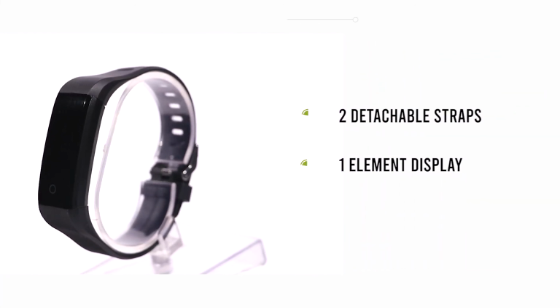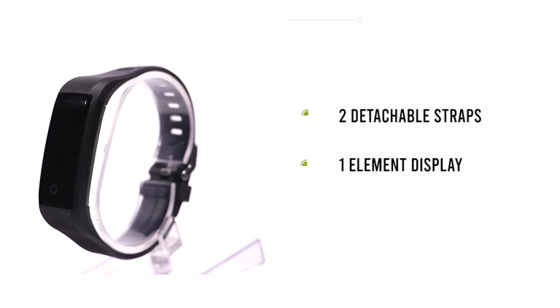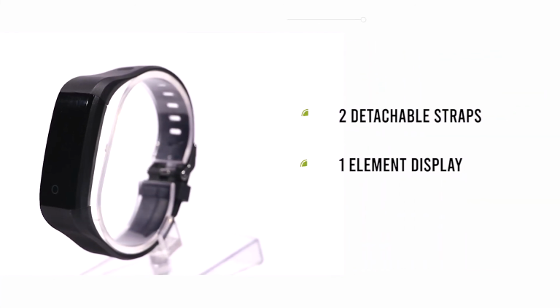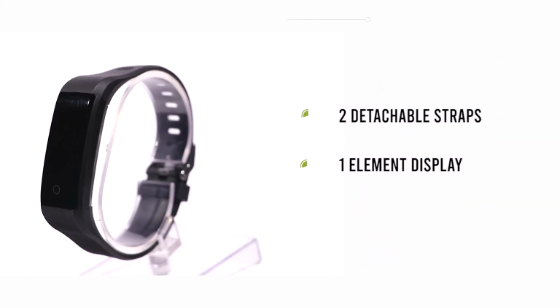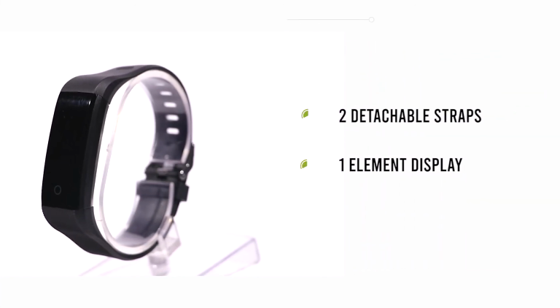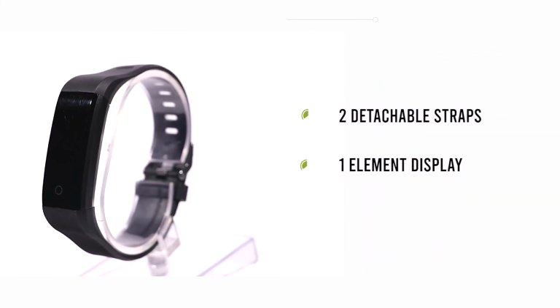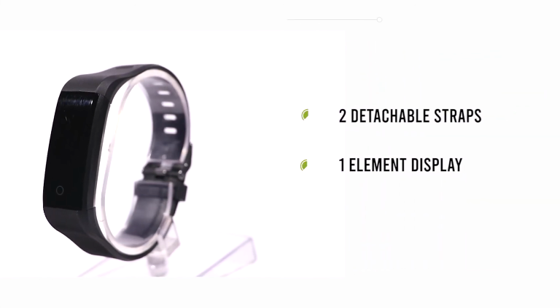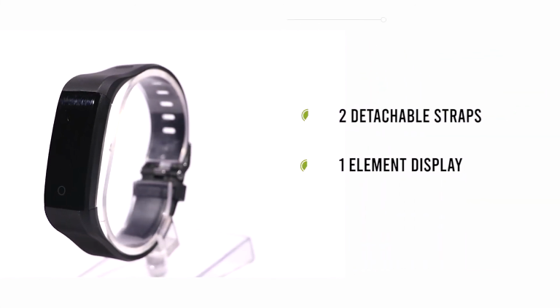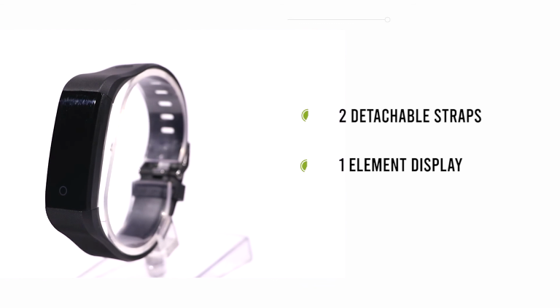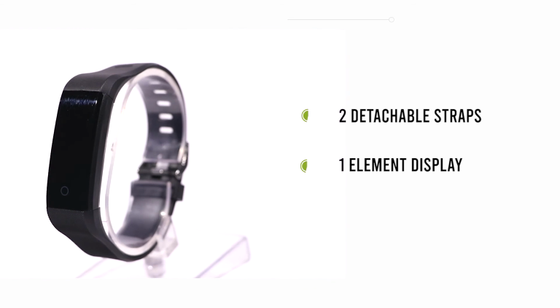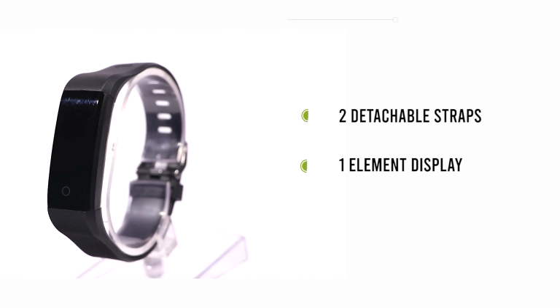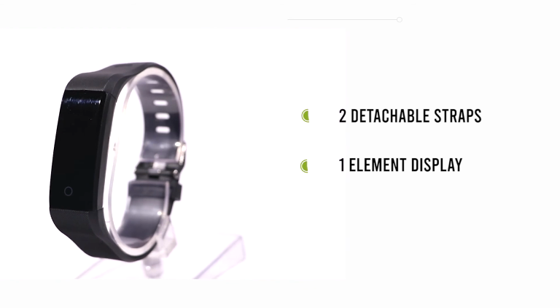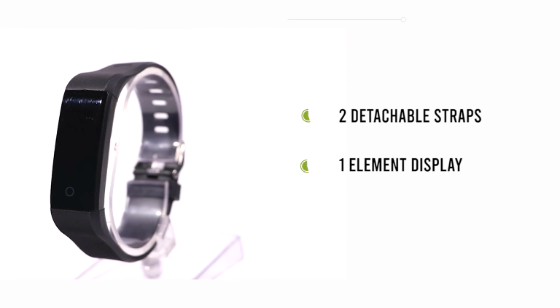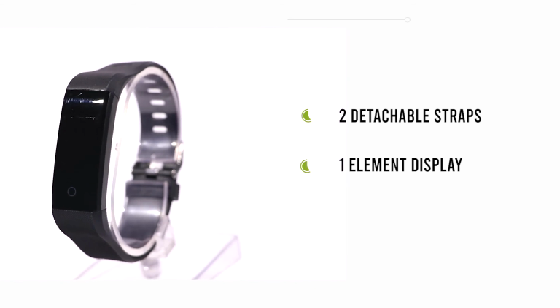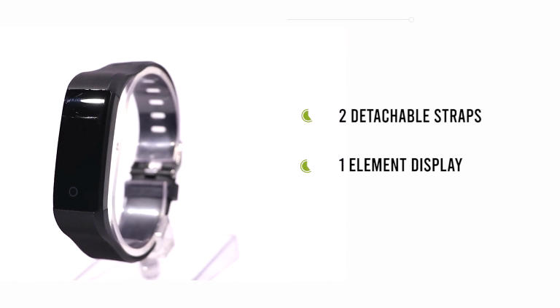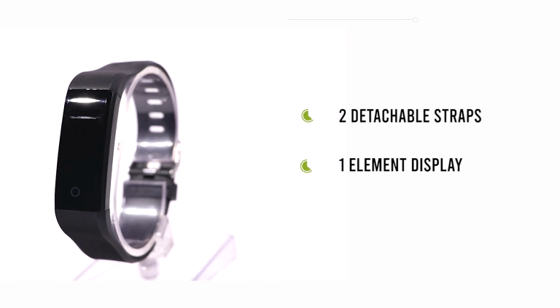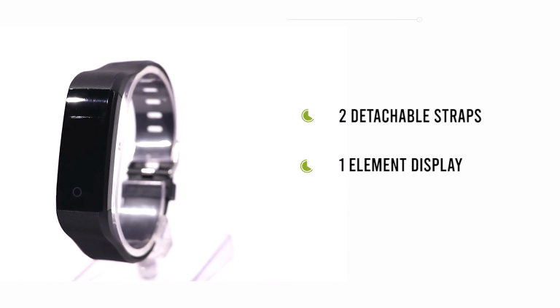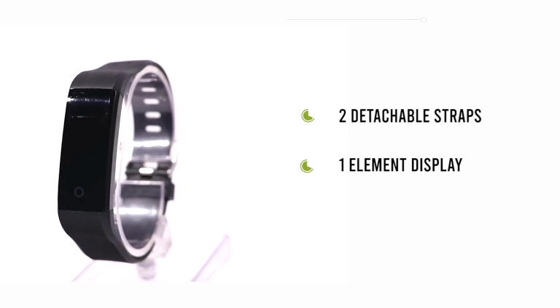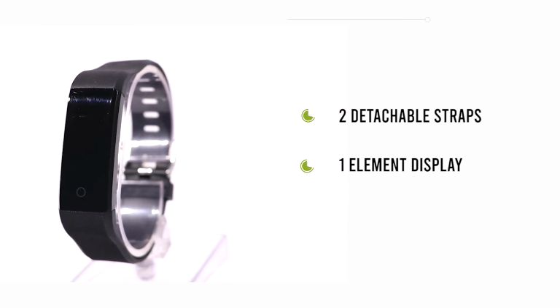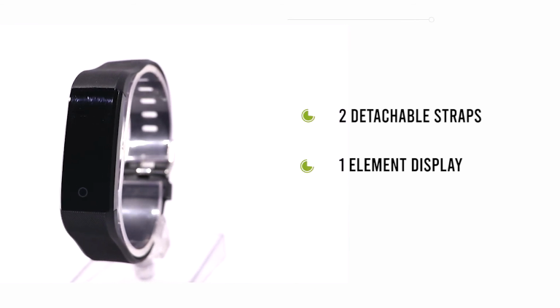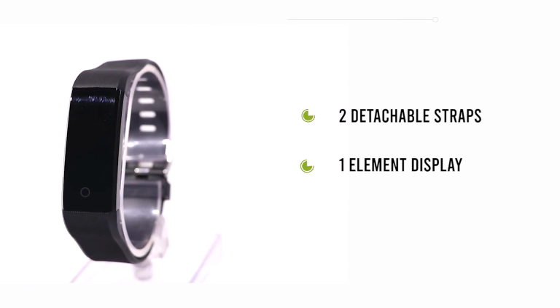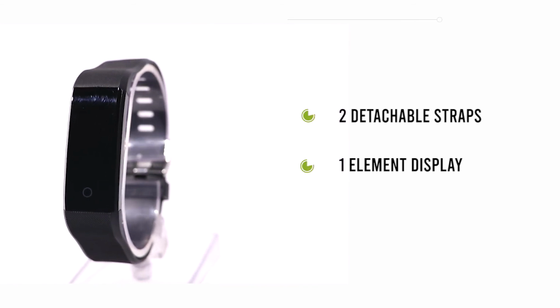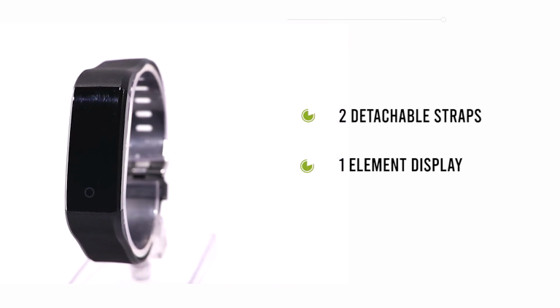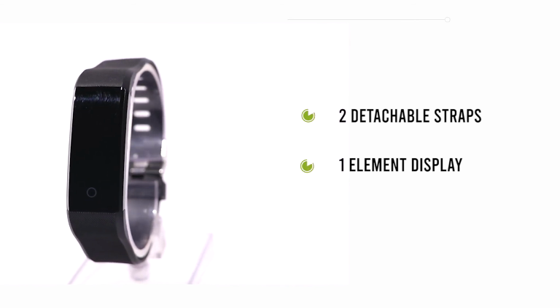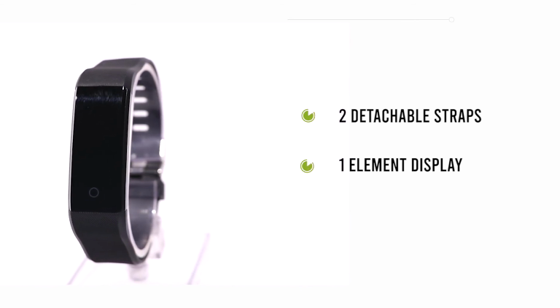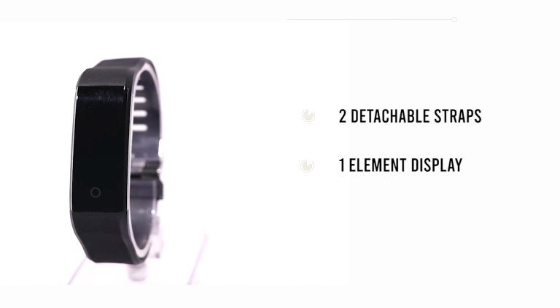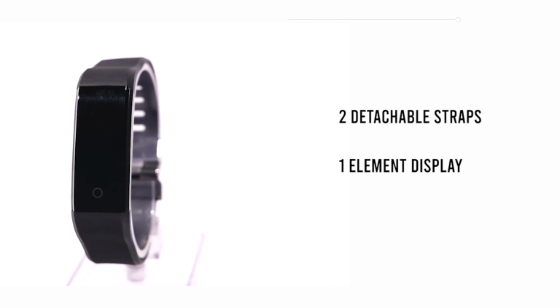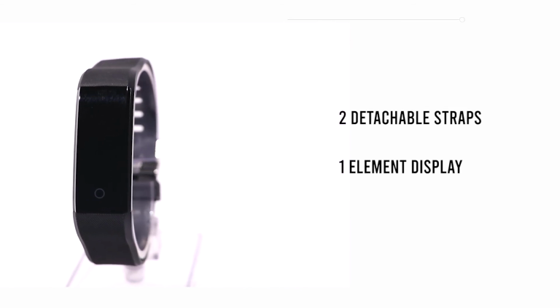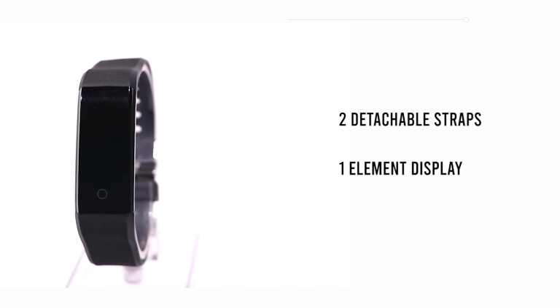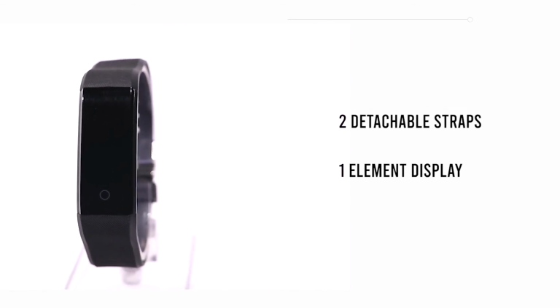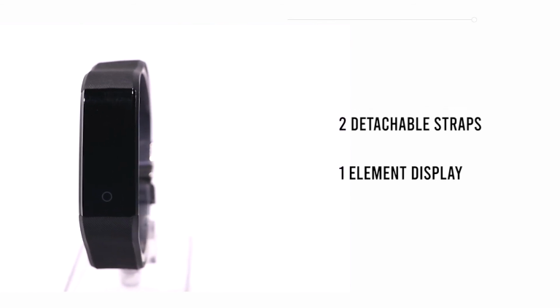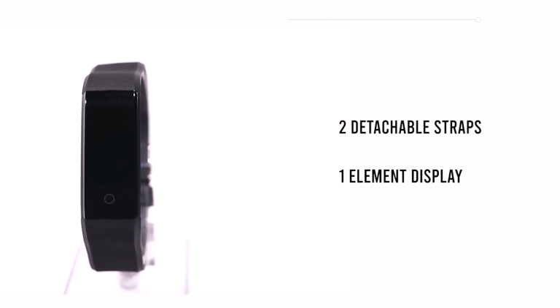Inside the Element Fitness Band Tracker, you will find two detachable straps and one Element Display.